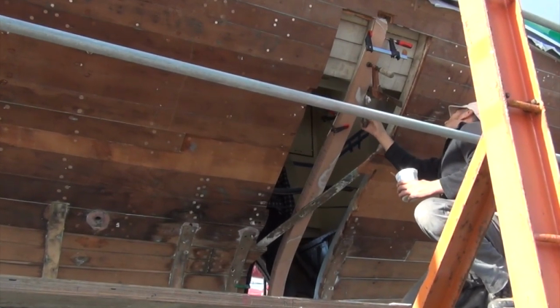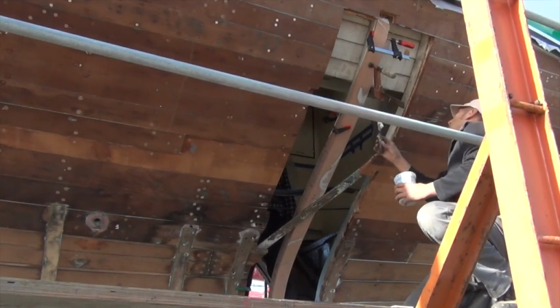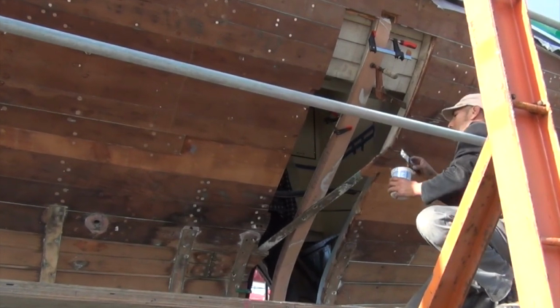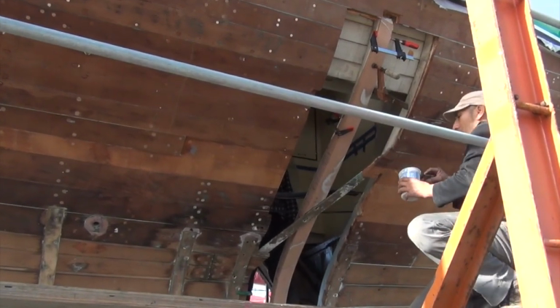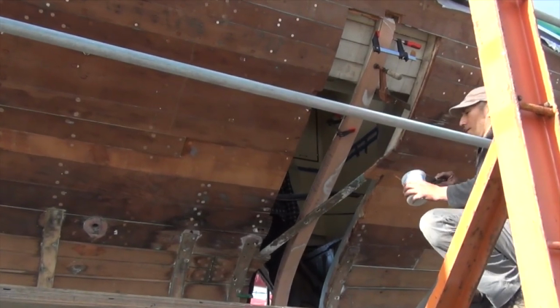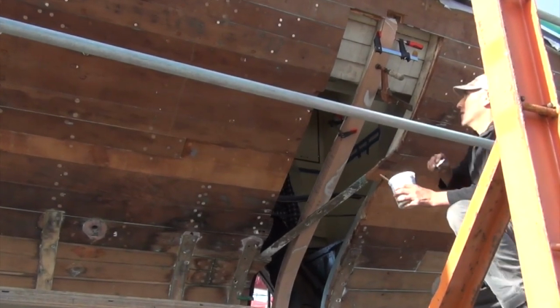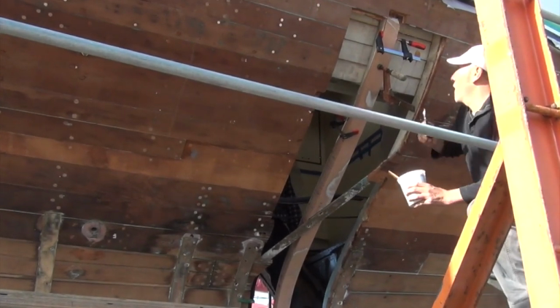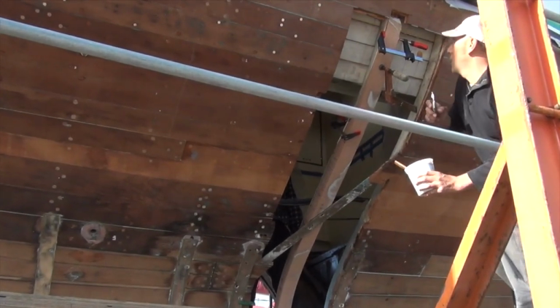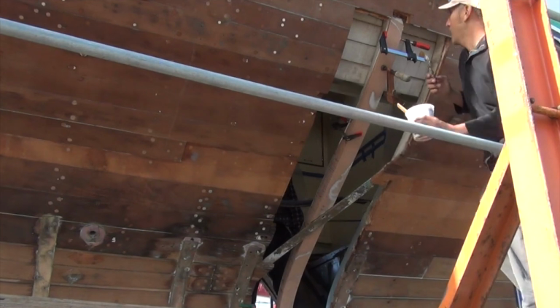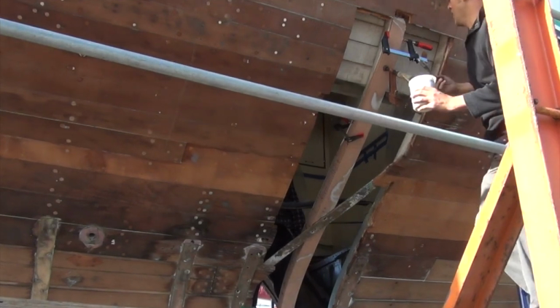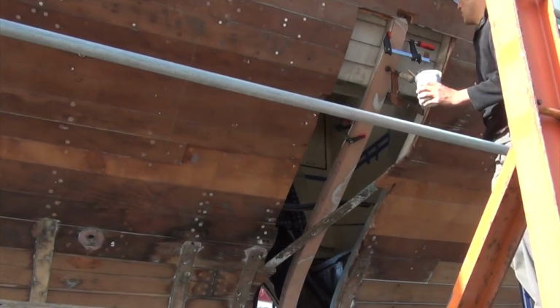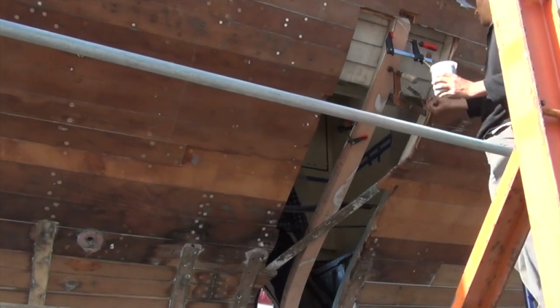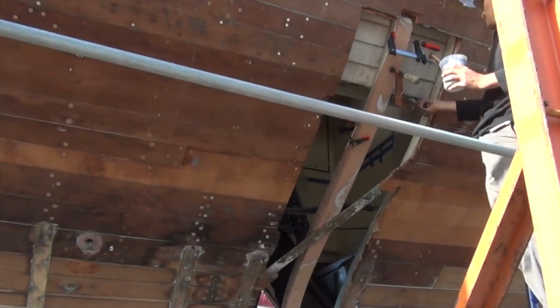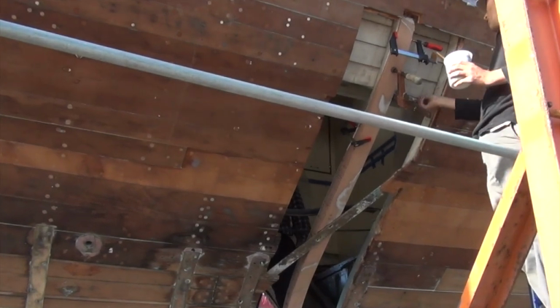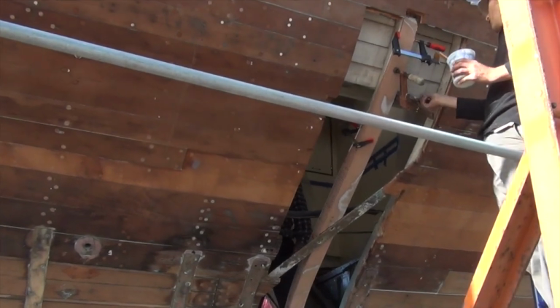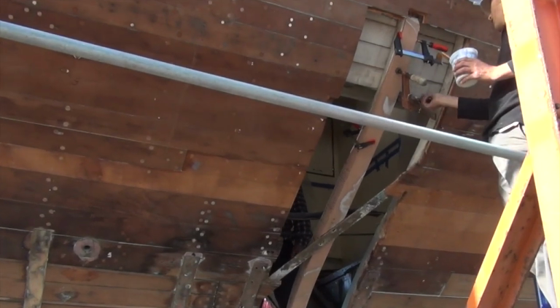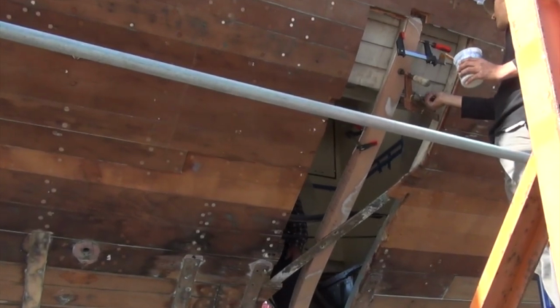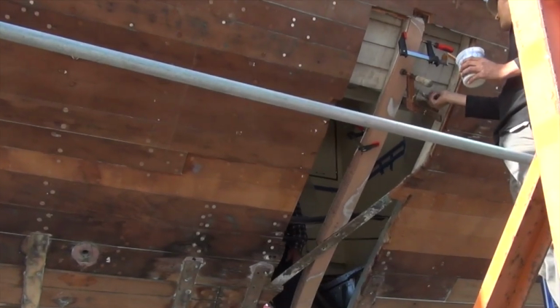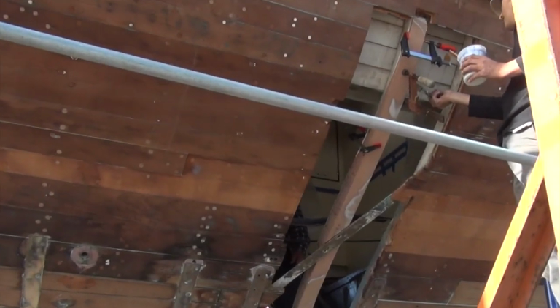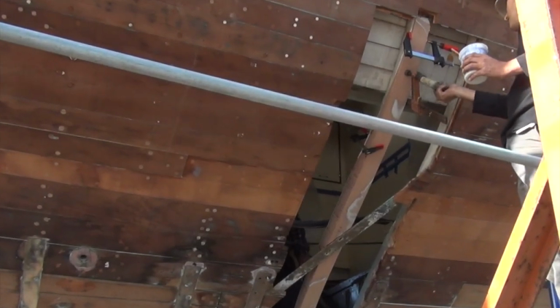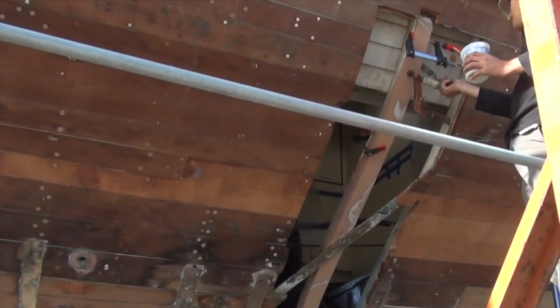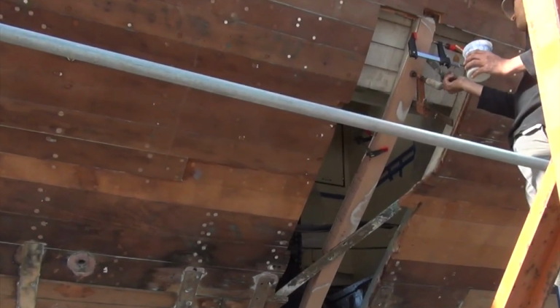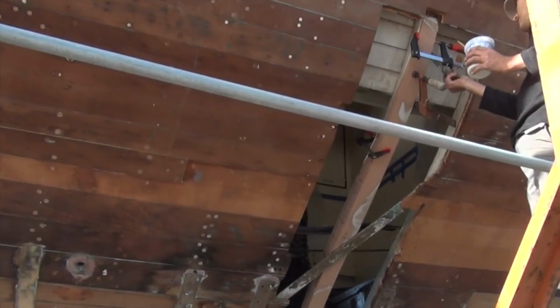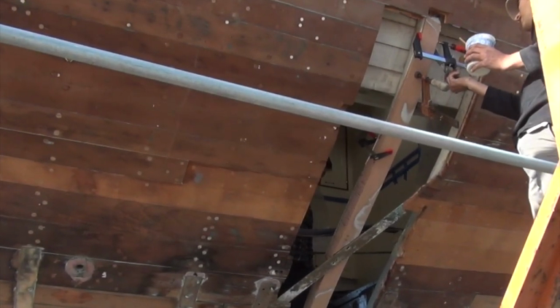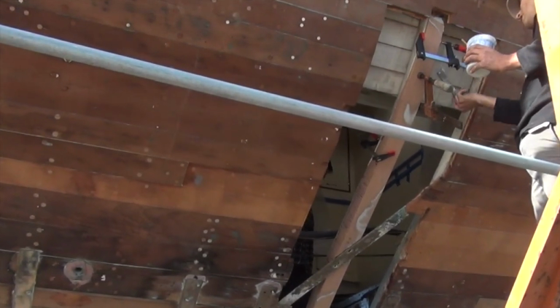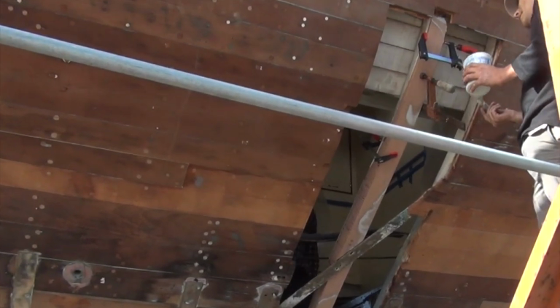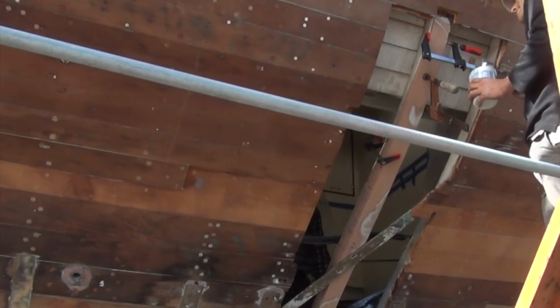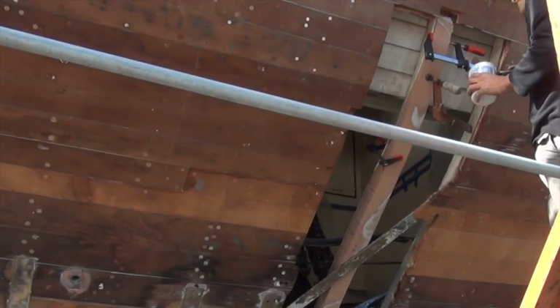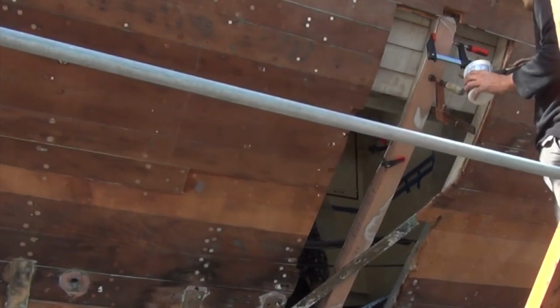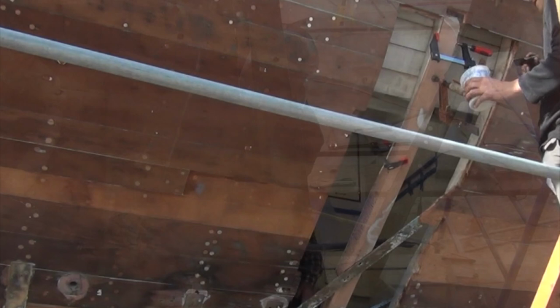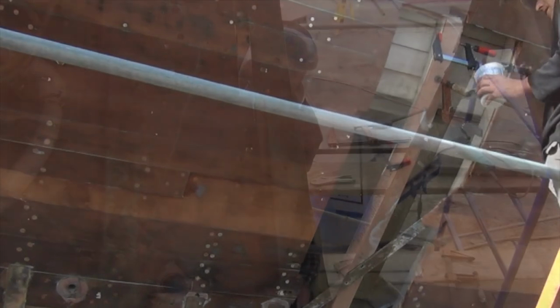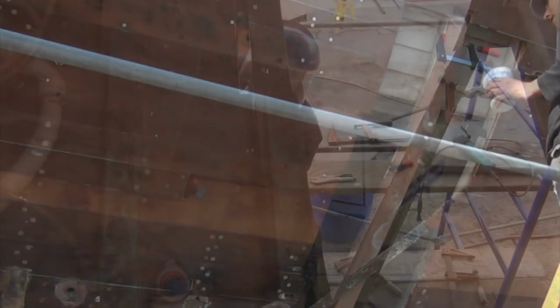Once the frame is glued and secured into place, we can go on to the next frame station. And the process starts all over again.